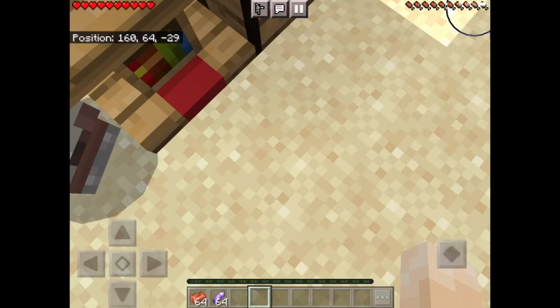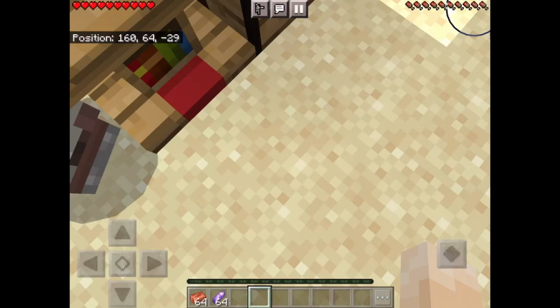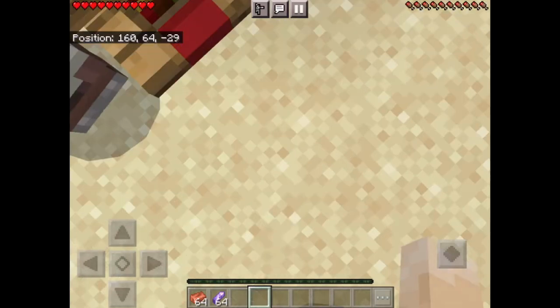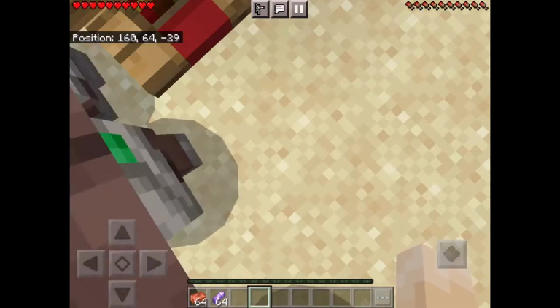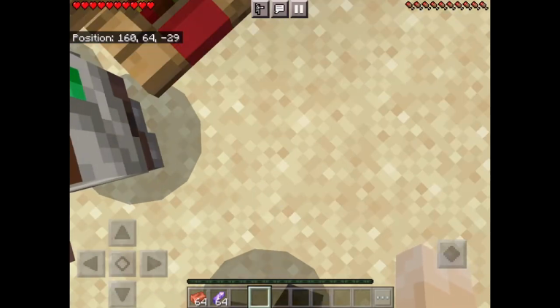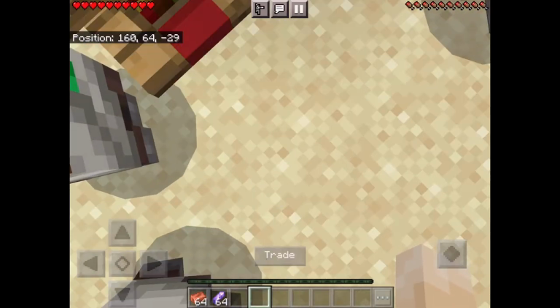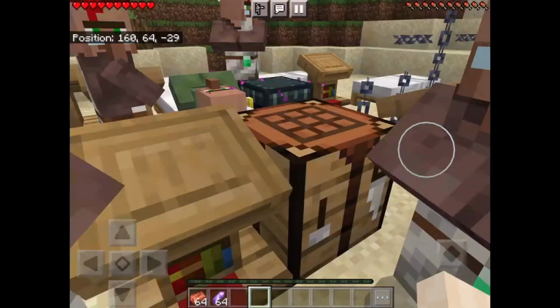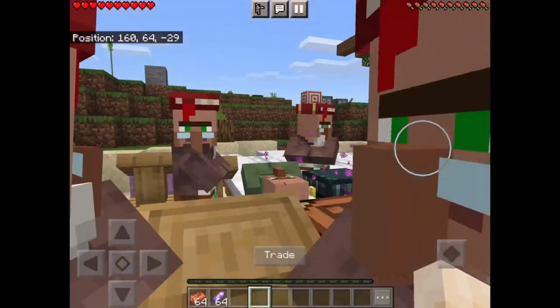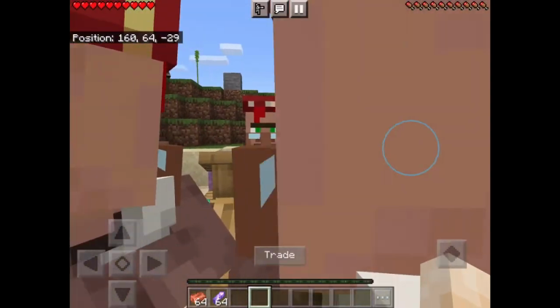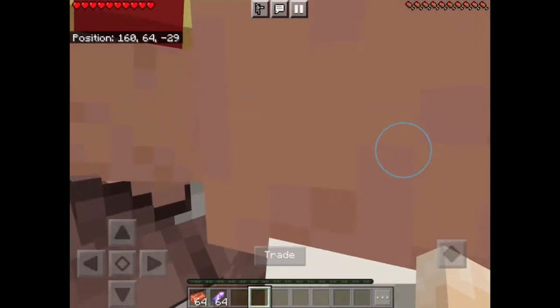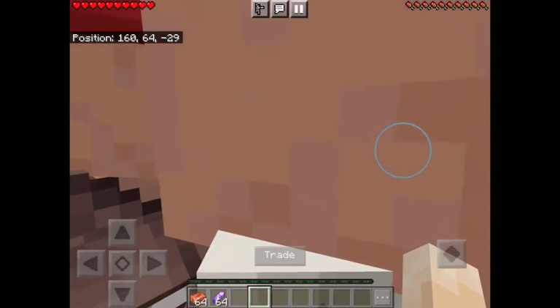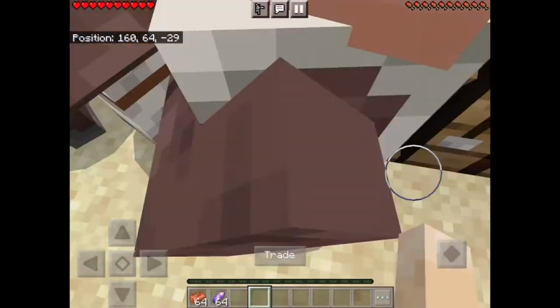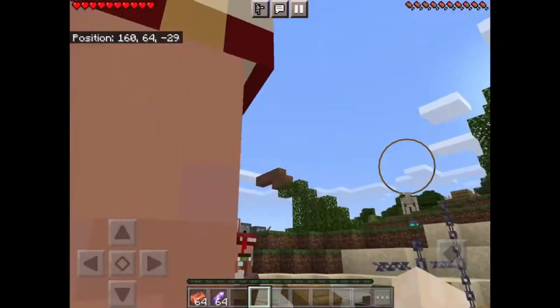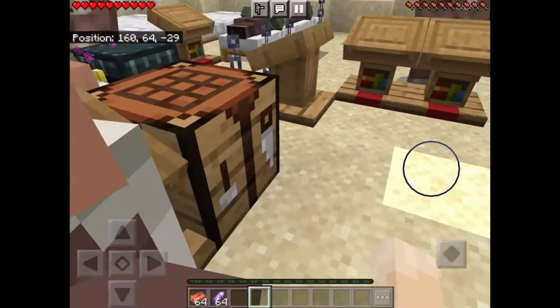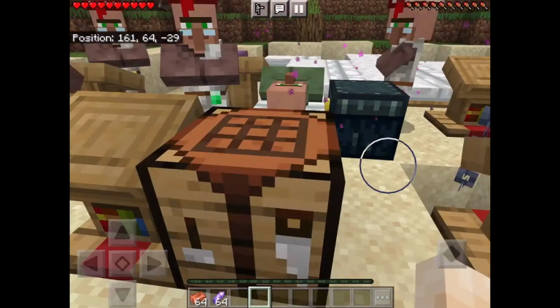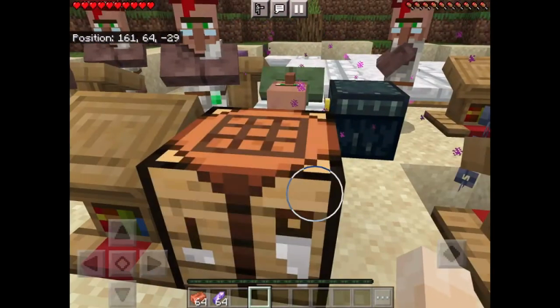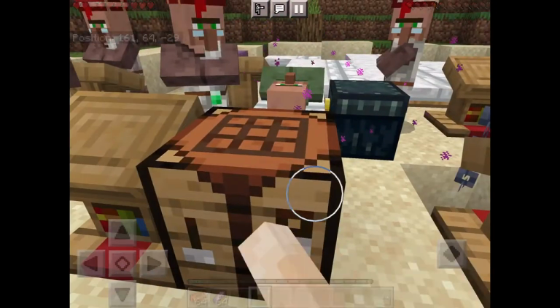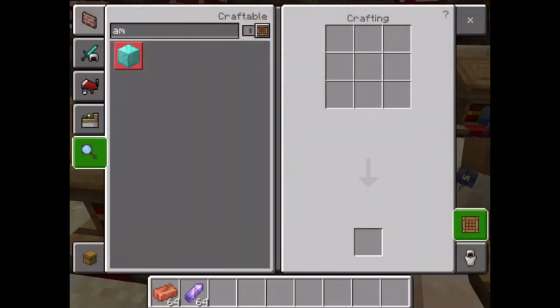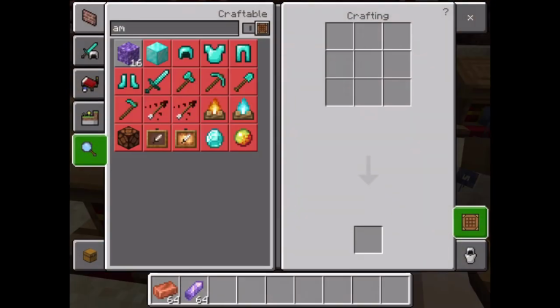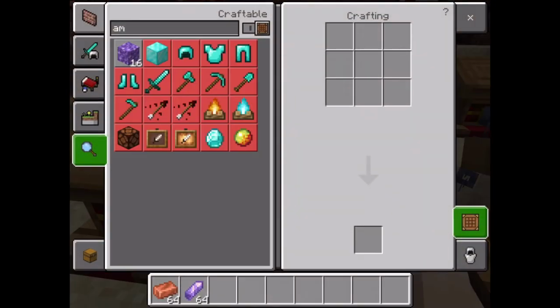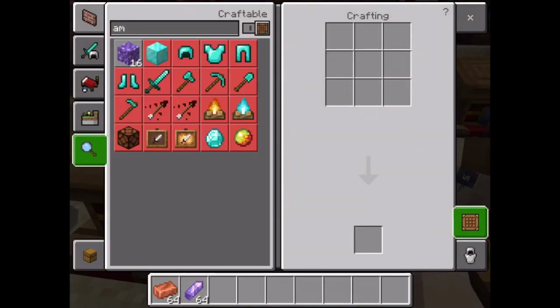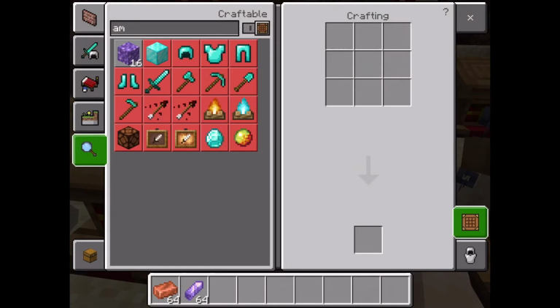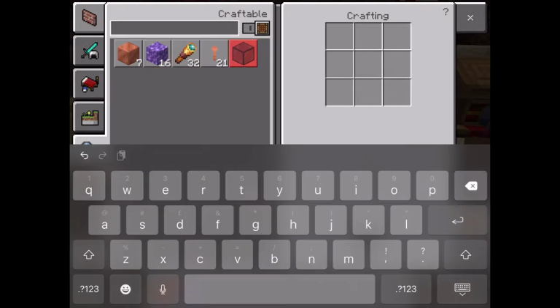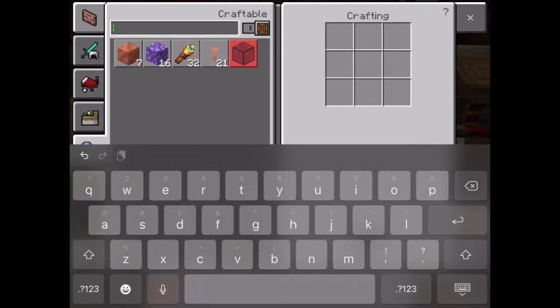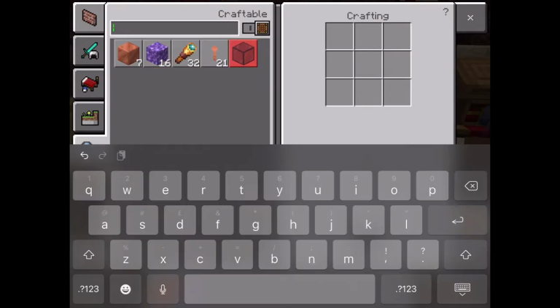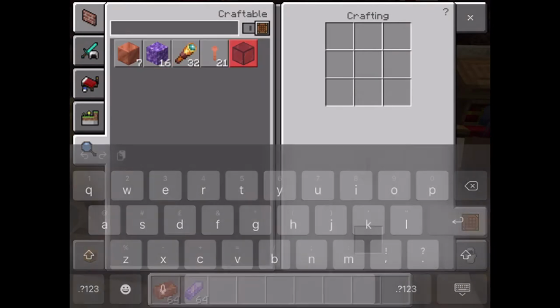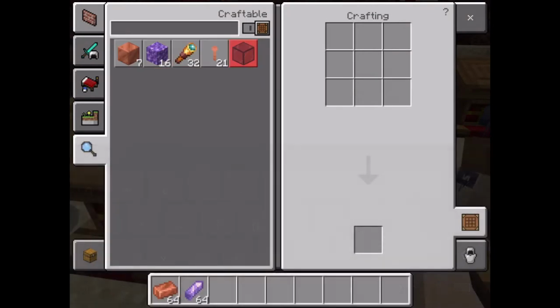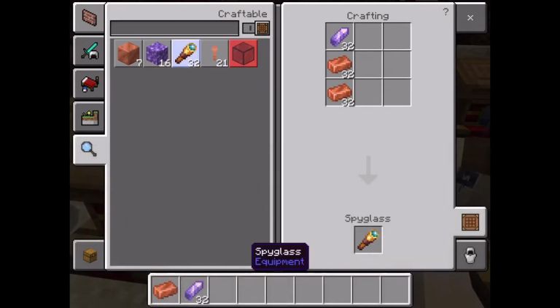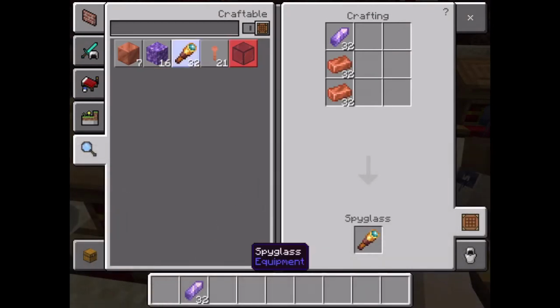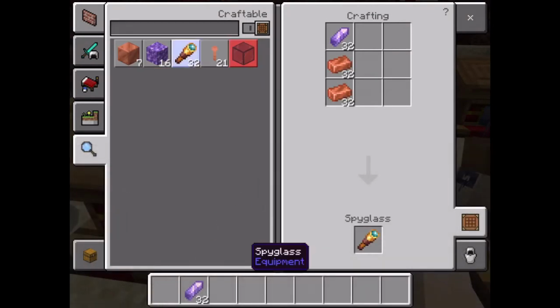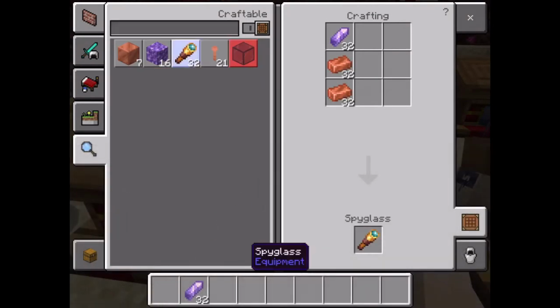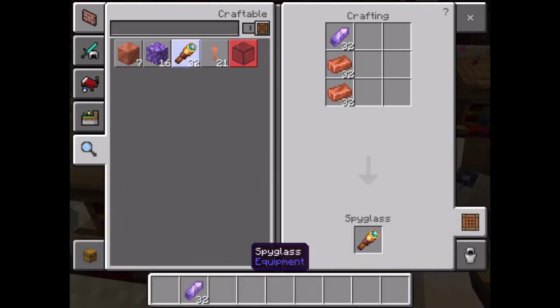Quick video on how to make a spyglass. So I'm gonna need two copper ingots and an amethyst shard.